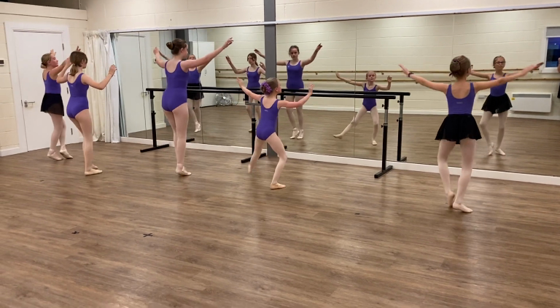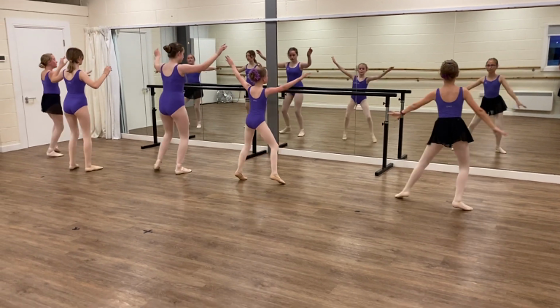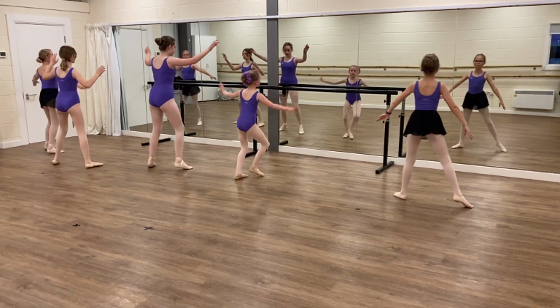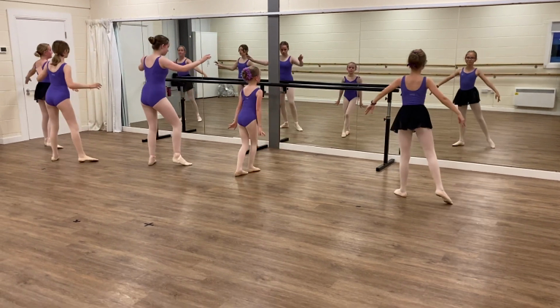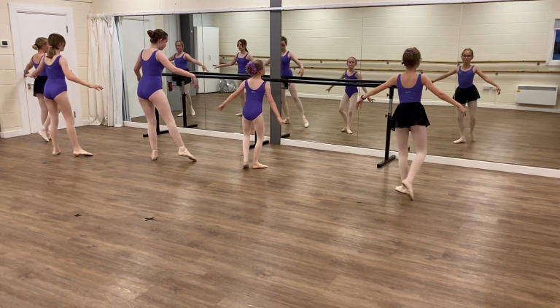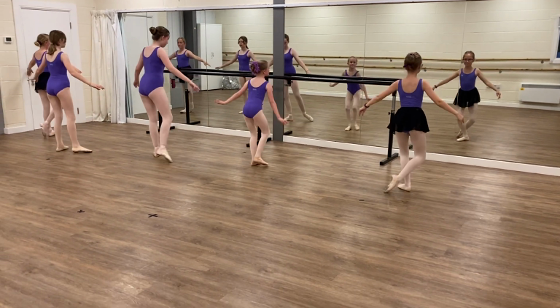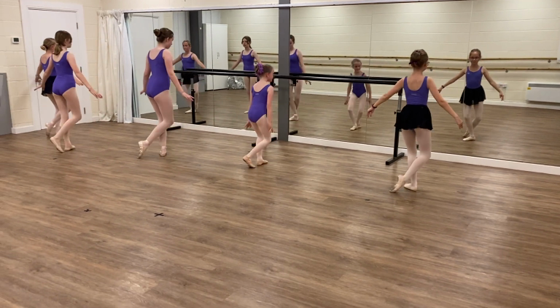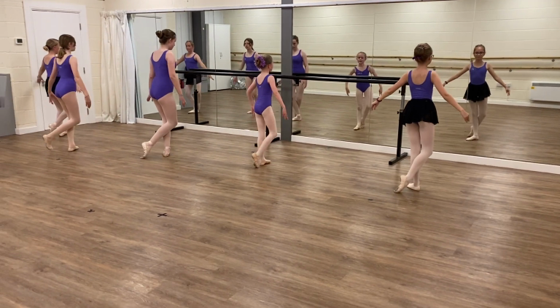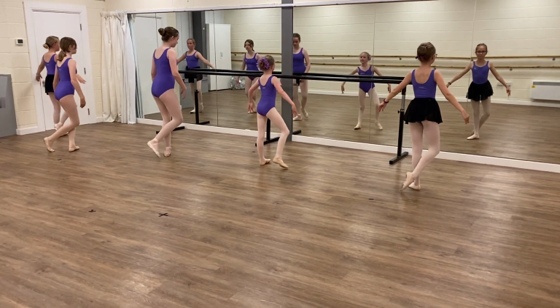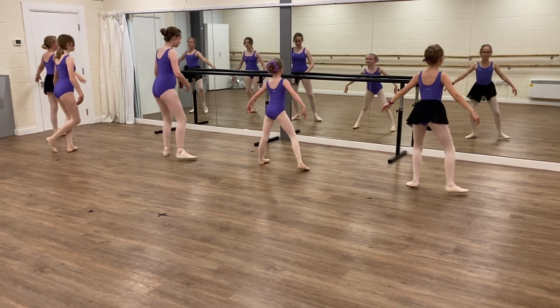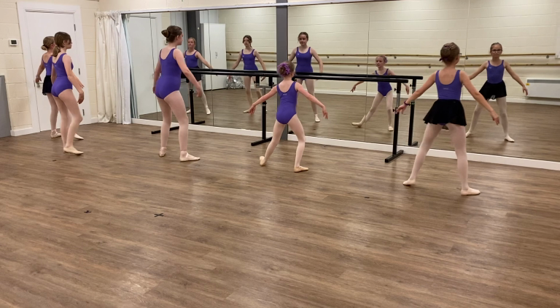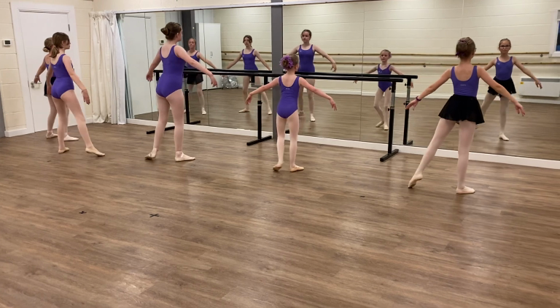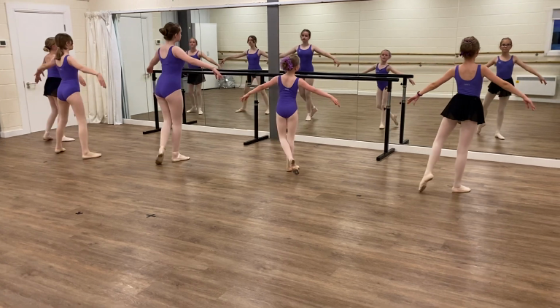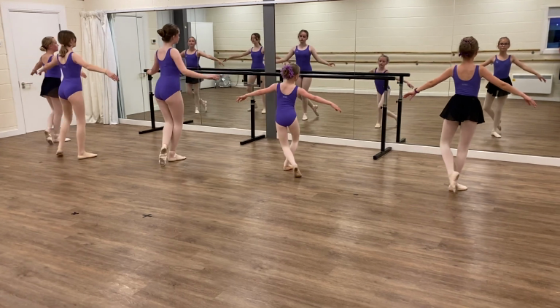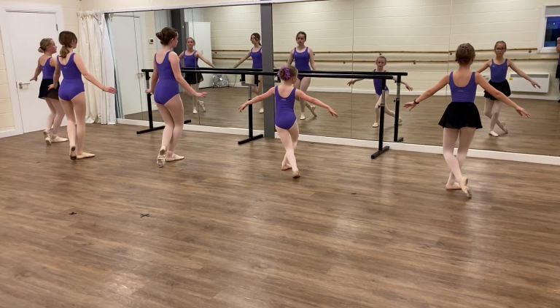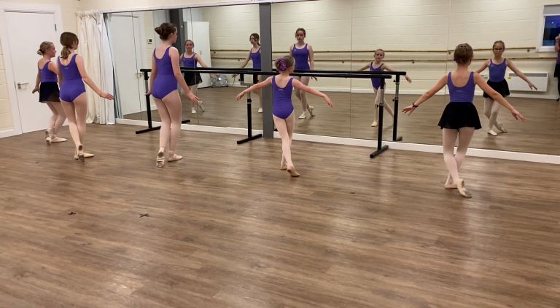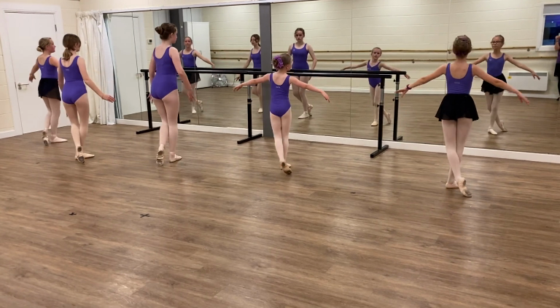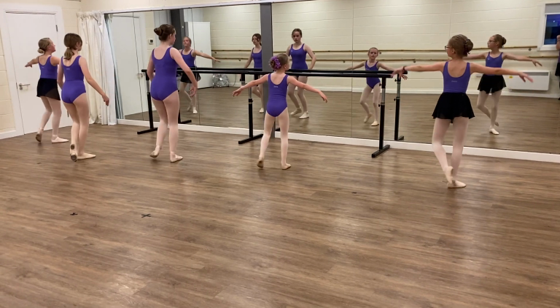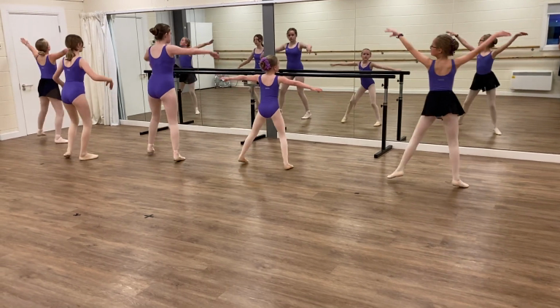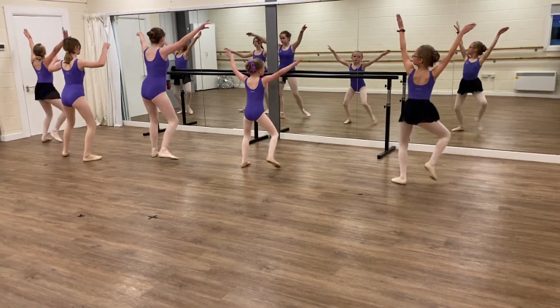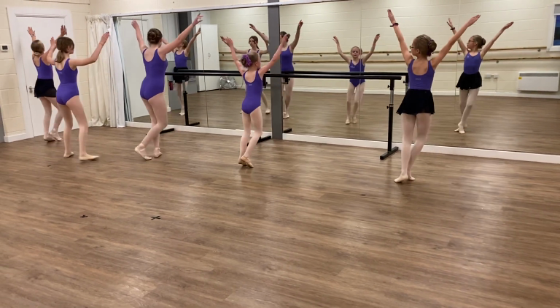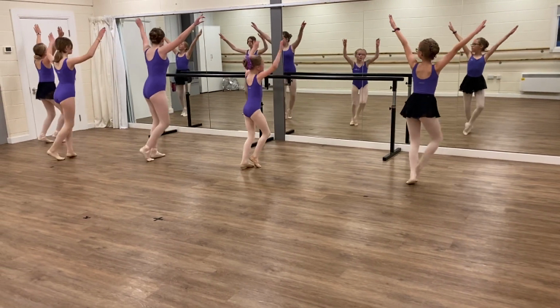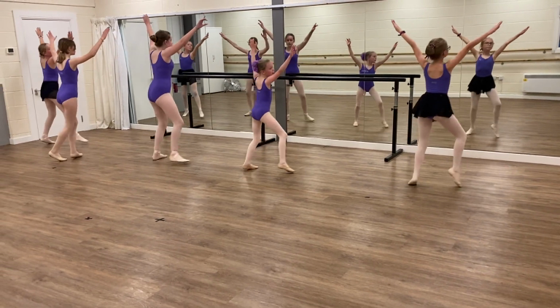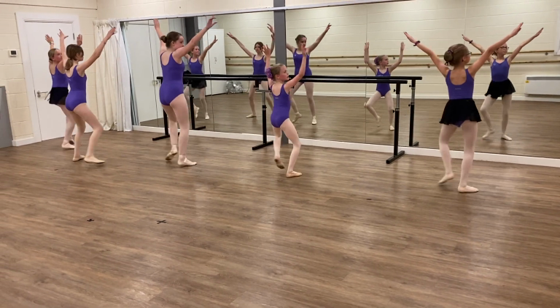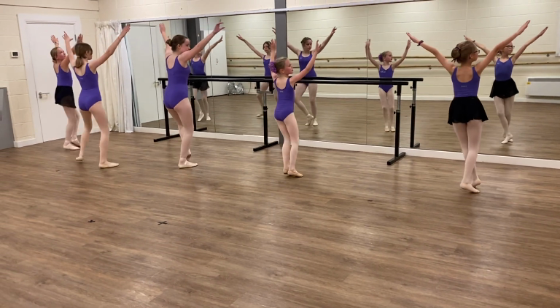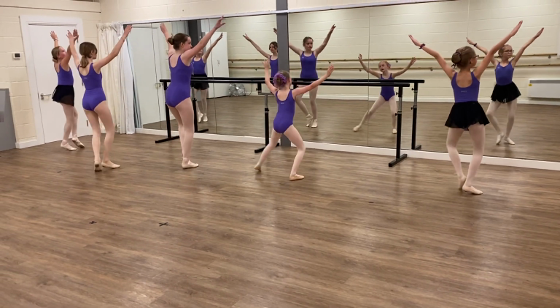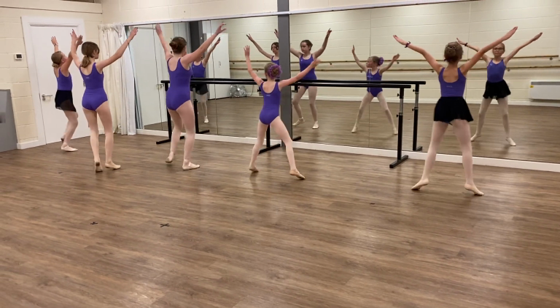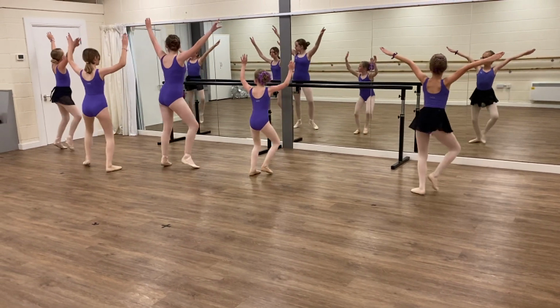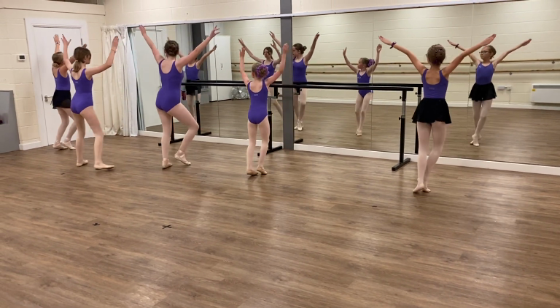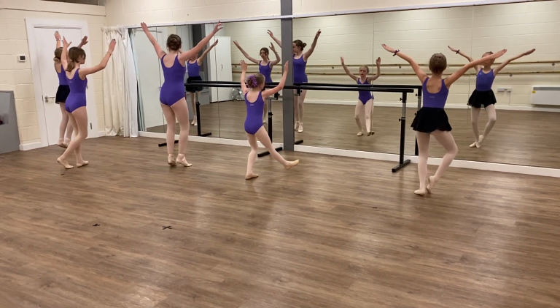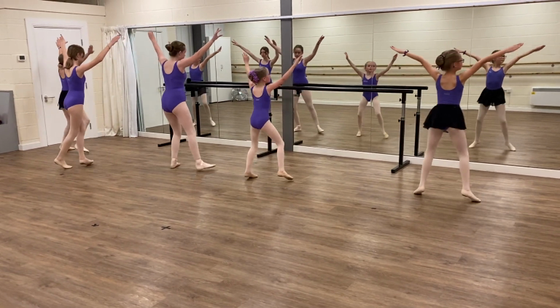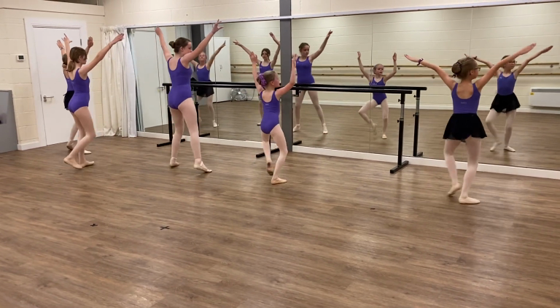And step. Stretch your arms in your open V position, please, girls. Stretch them. Stretch them. That's it. Really stretch those arms.